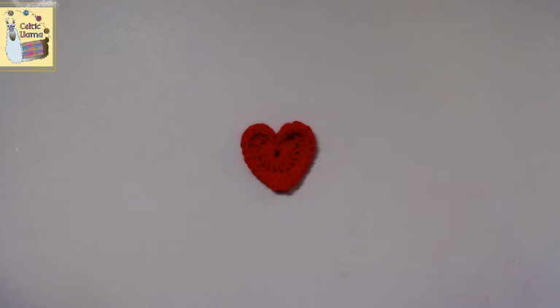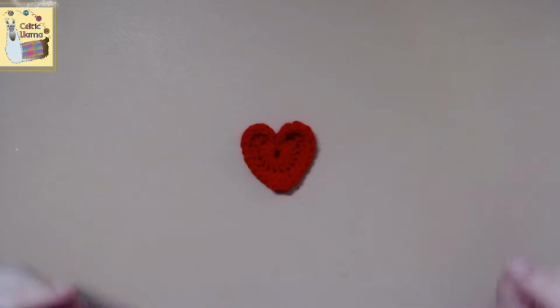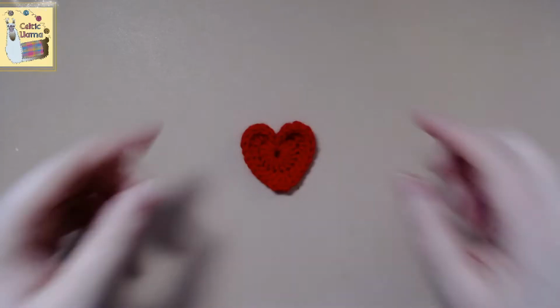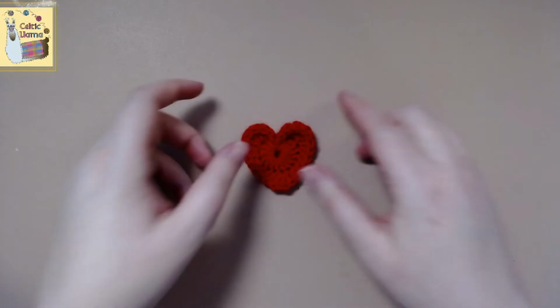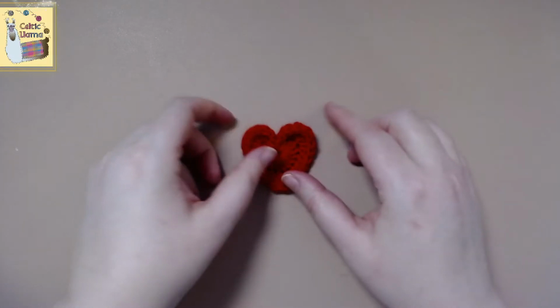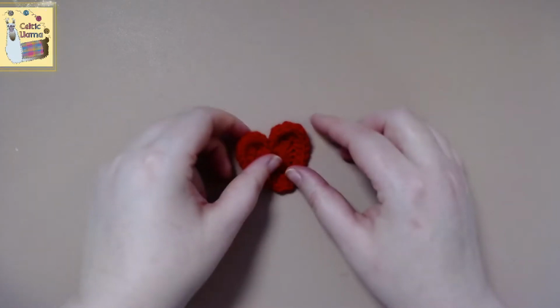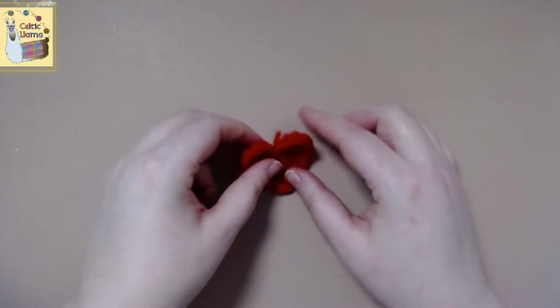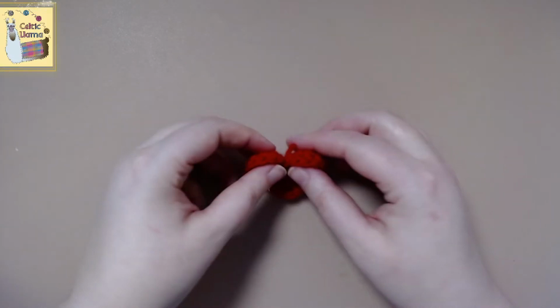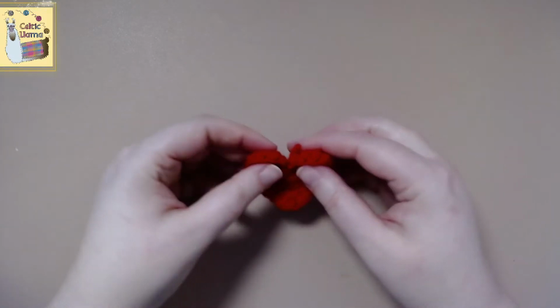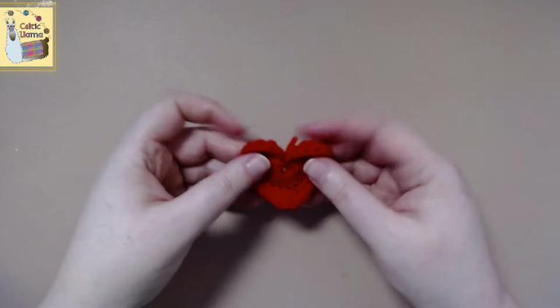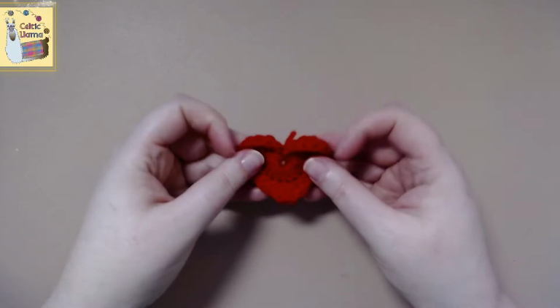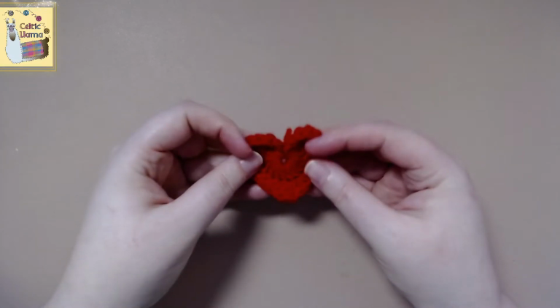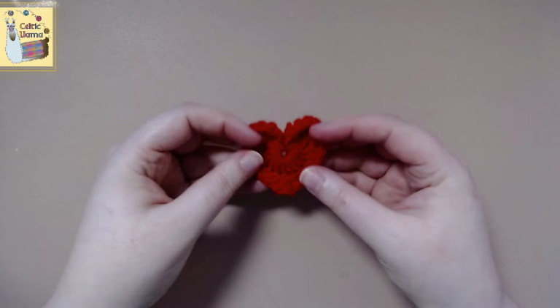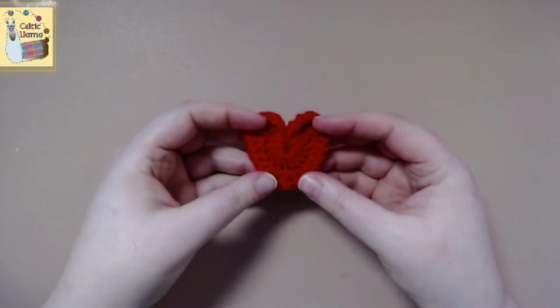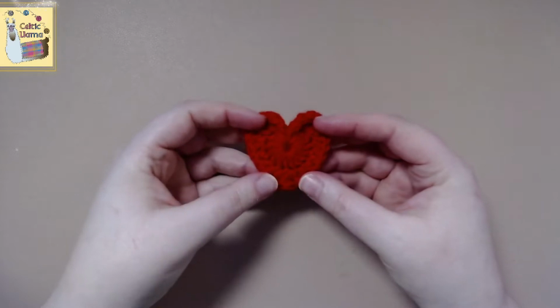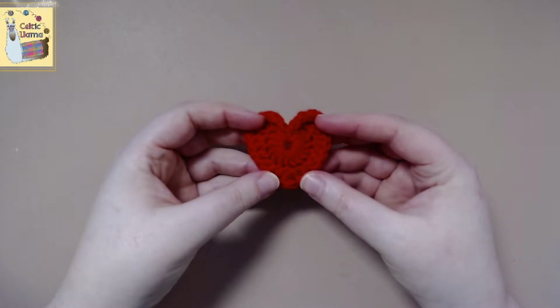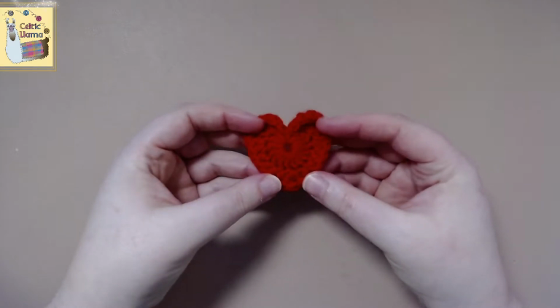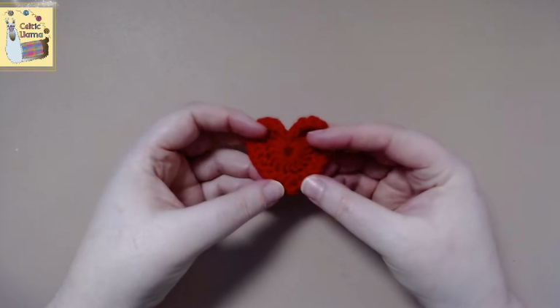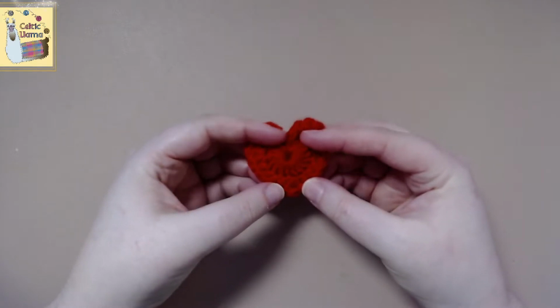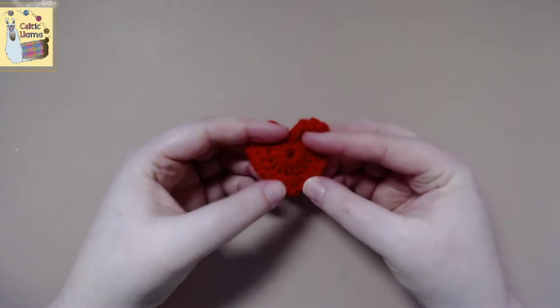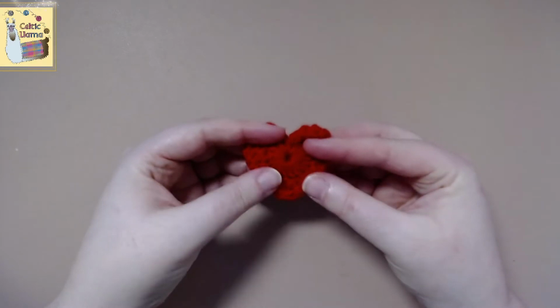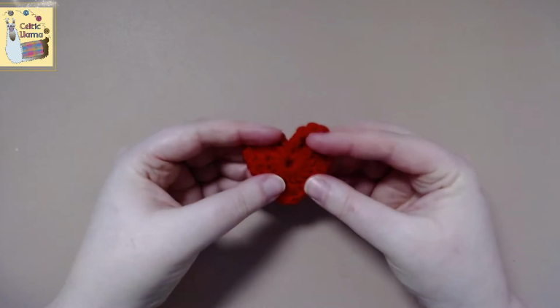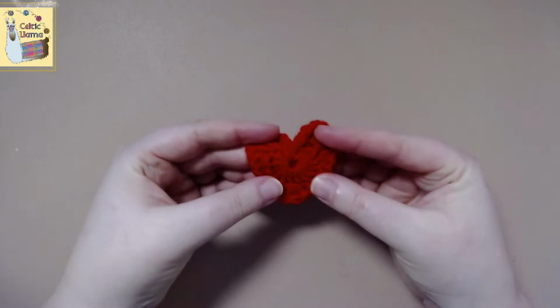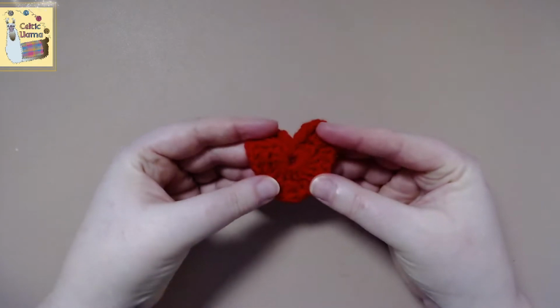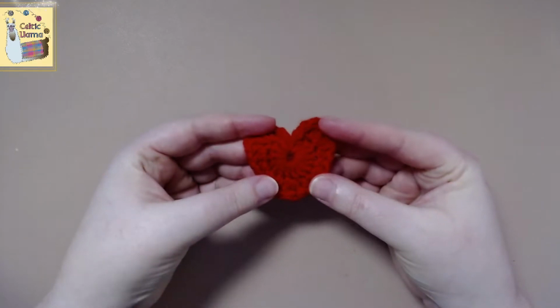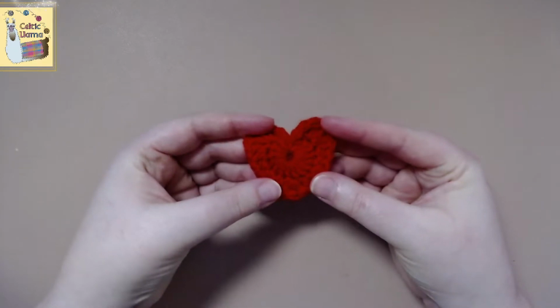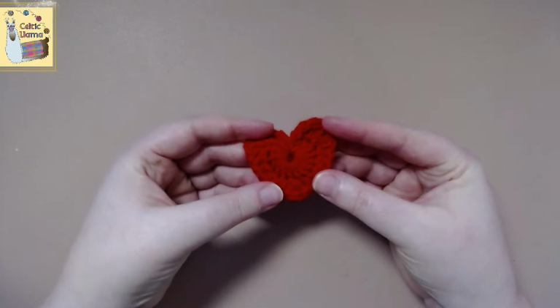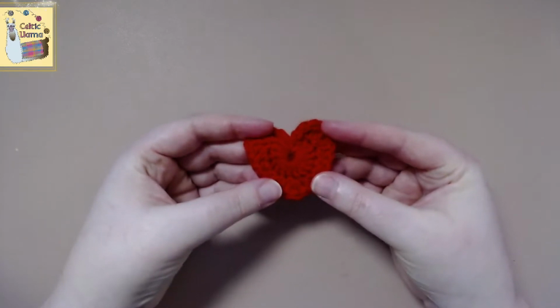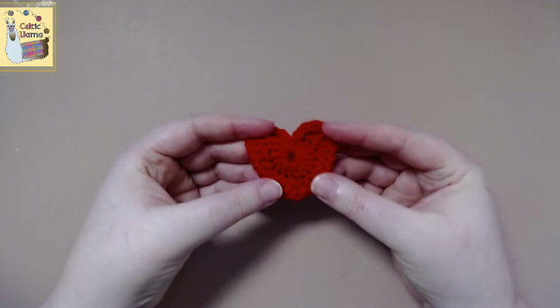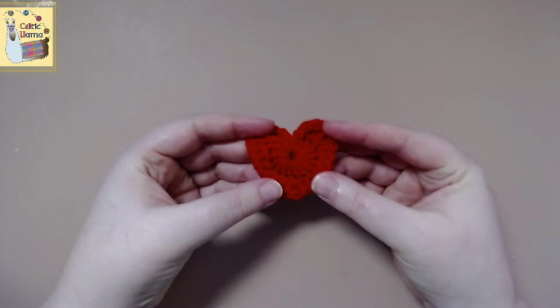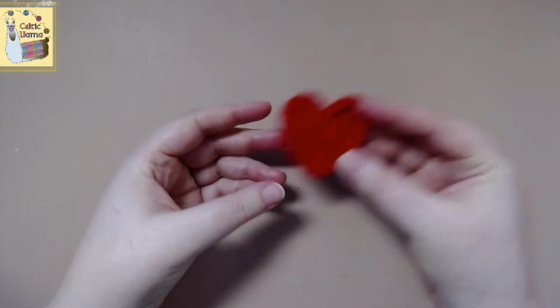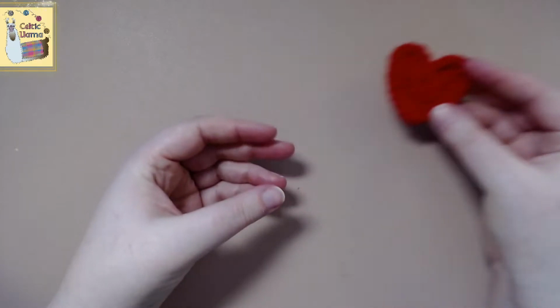Welcome to the Celtic Llama. In this tutorial I'll be showing you how to crochet a heart.